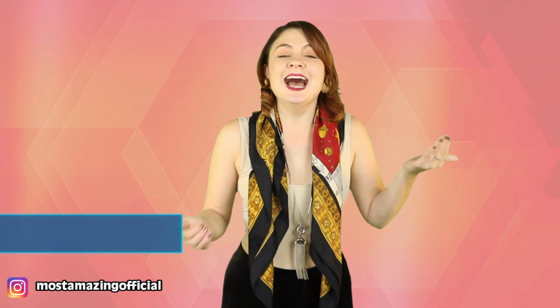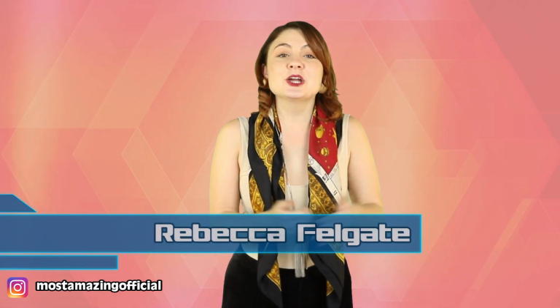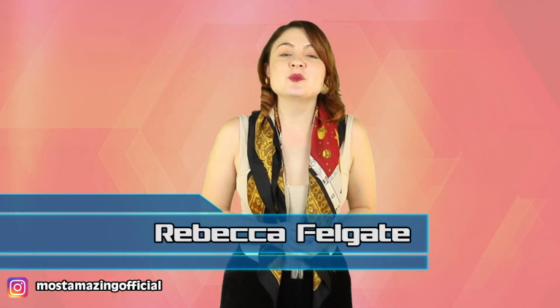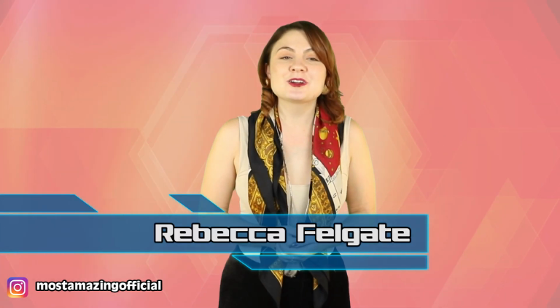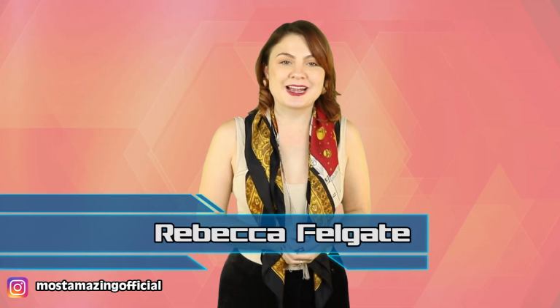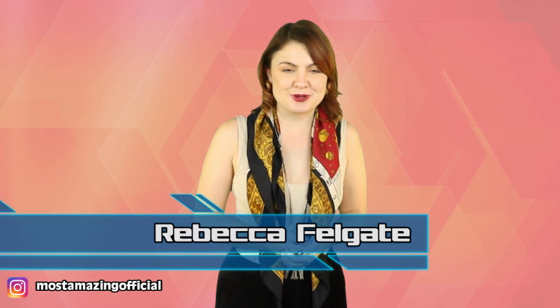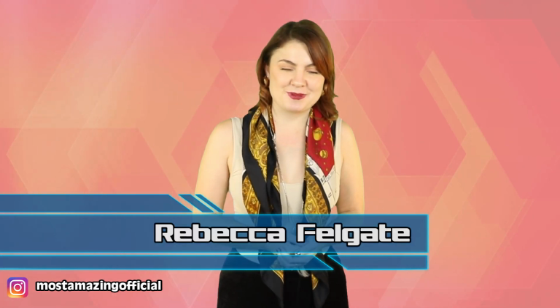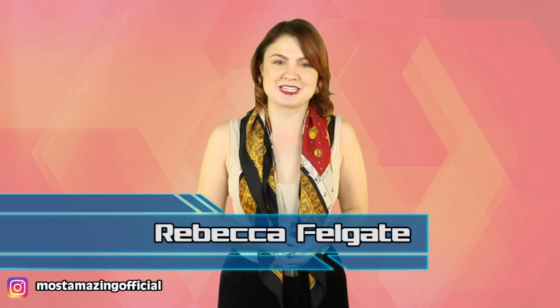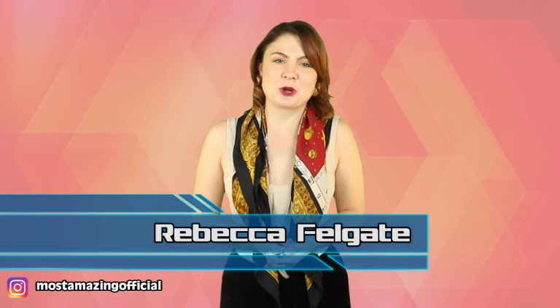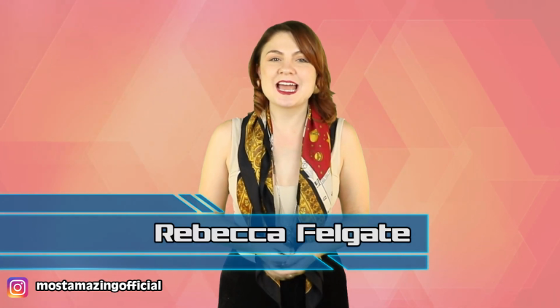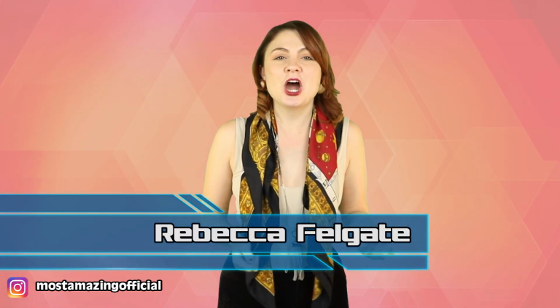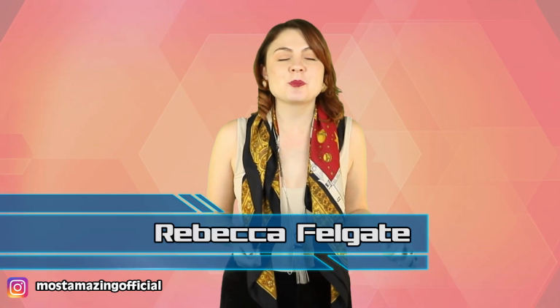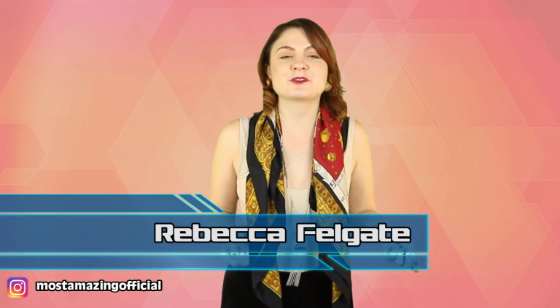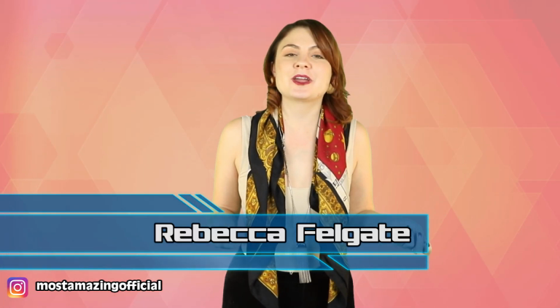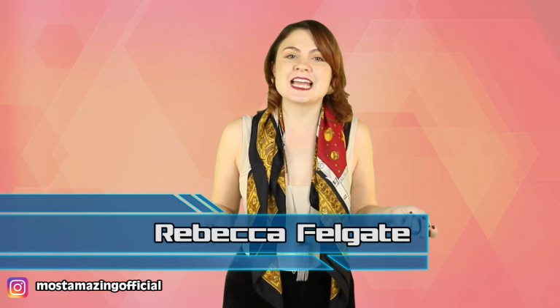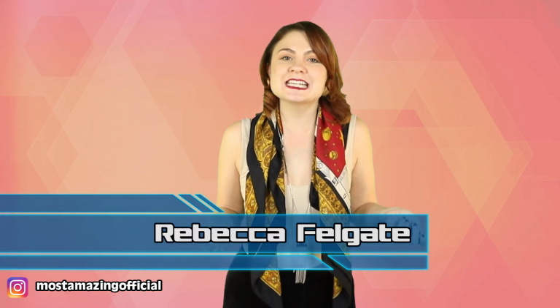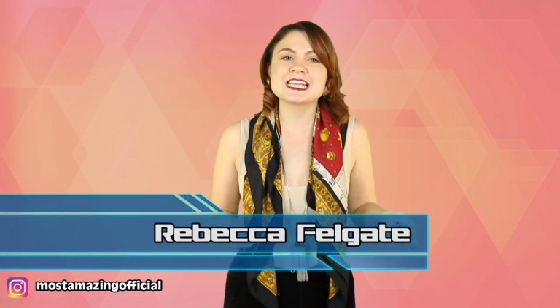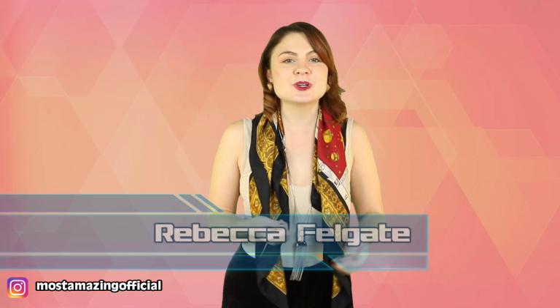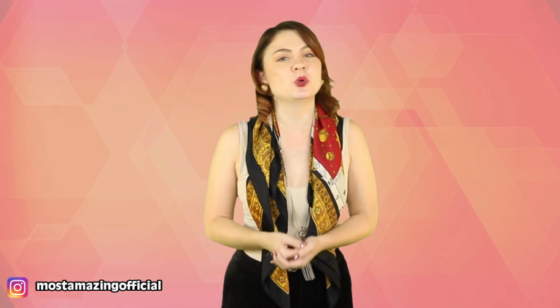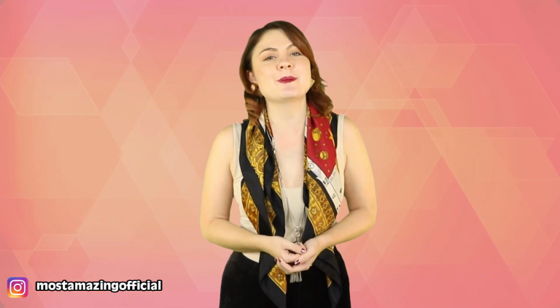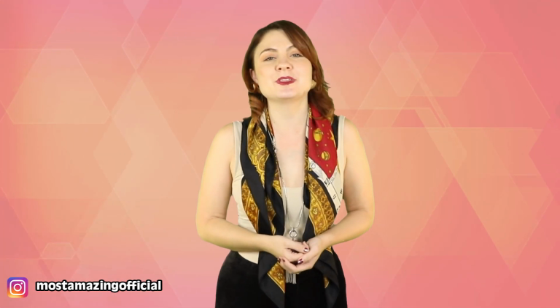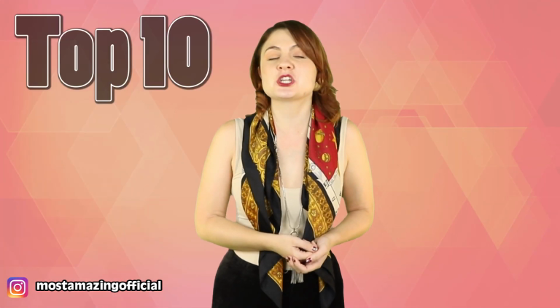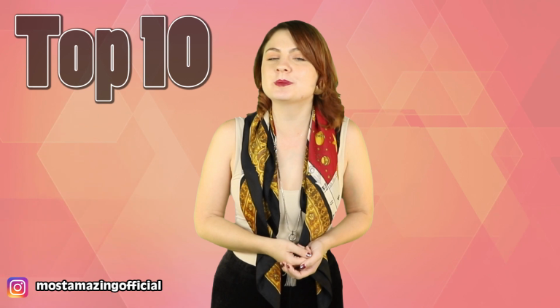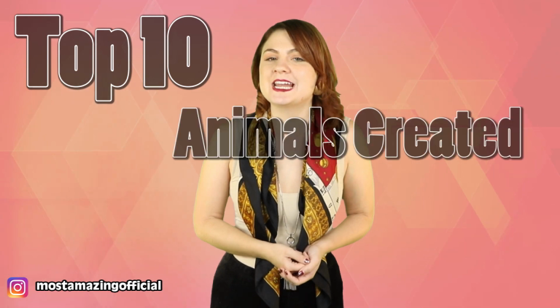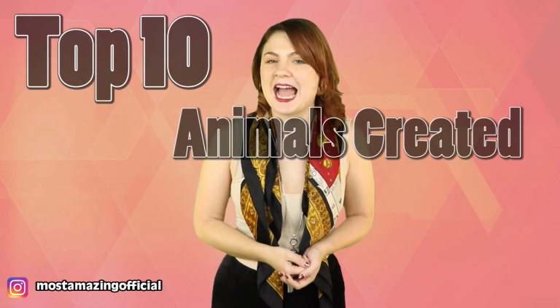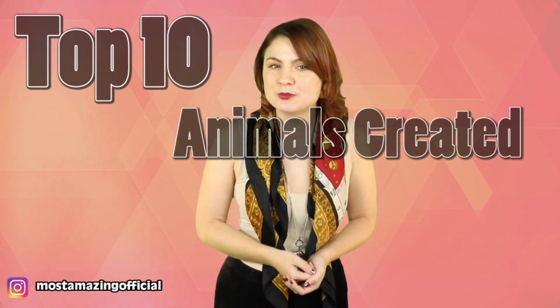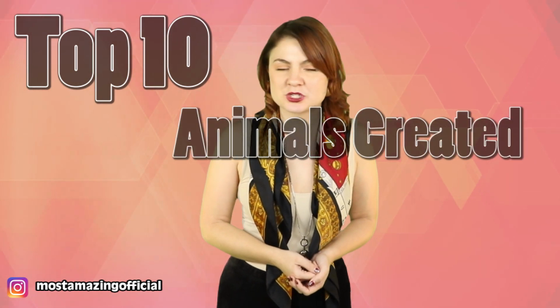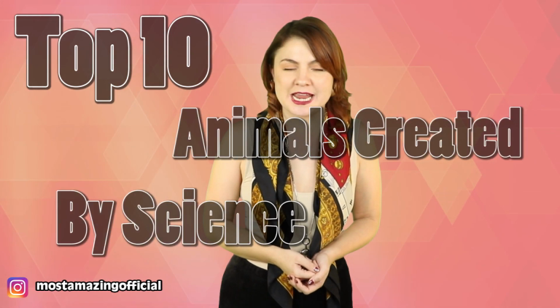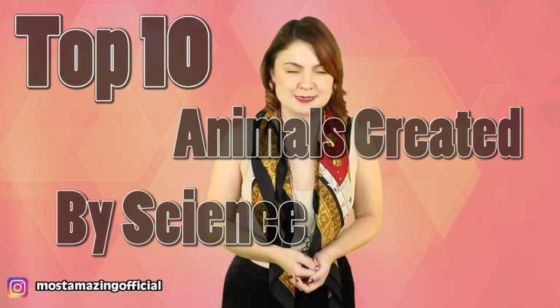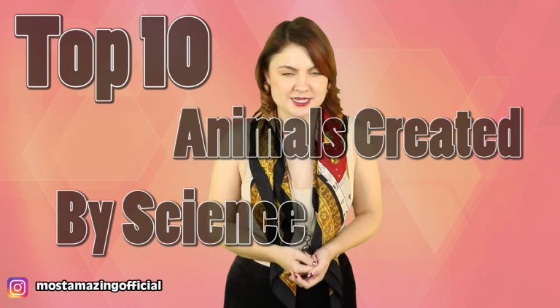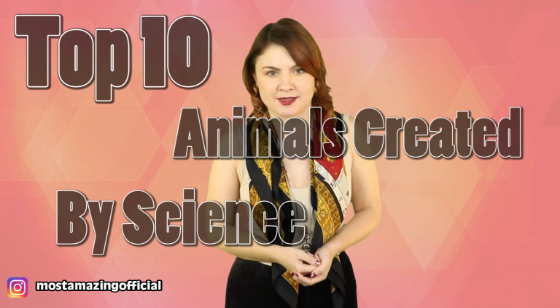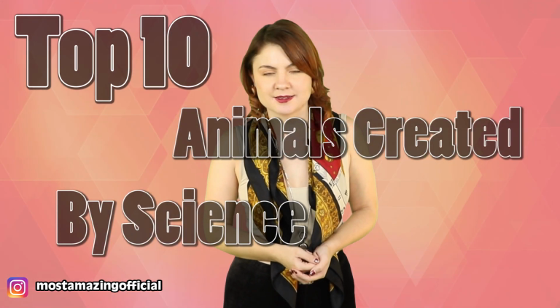Hello and welcome back to Most Amazing Top 10. I am Rebecca Felgate and today we are talking about the Top 10 Animals Created by Science.